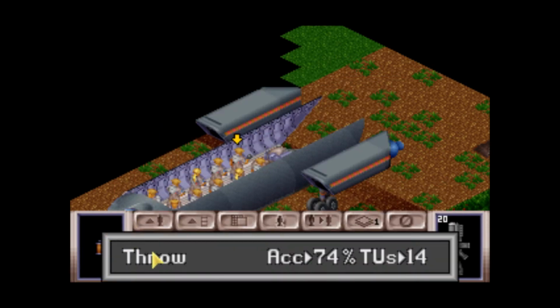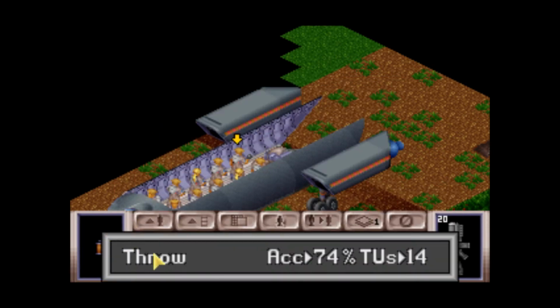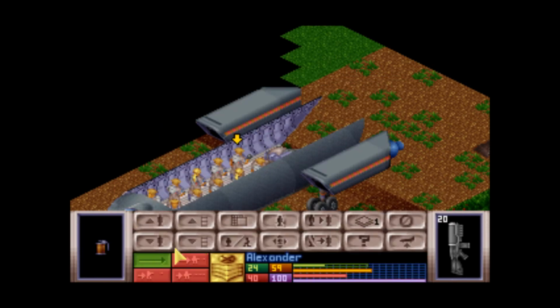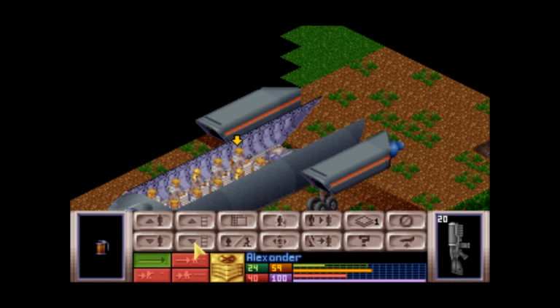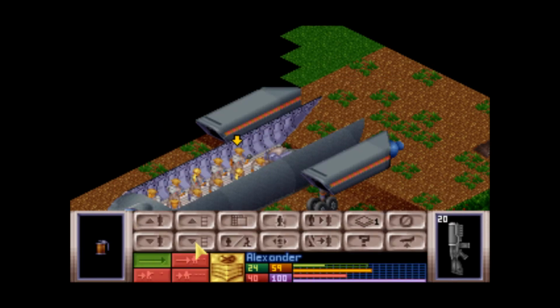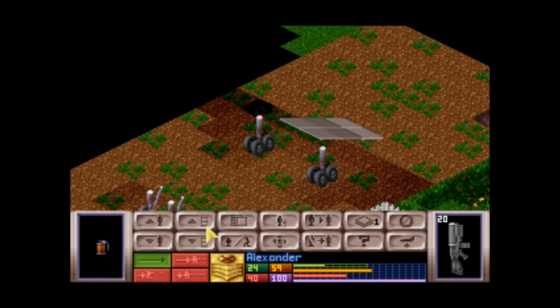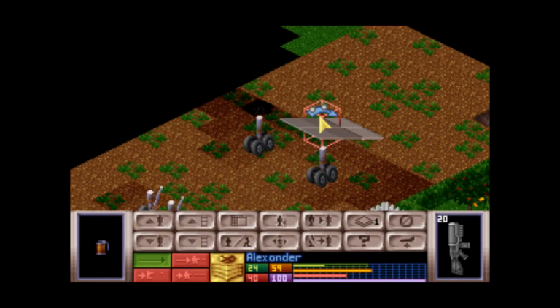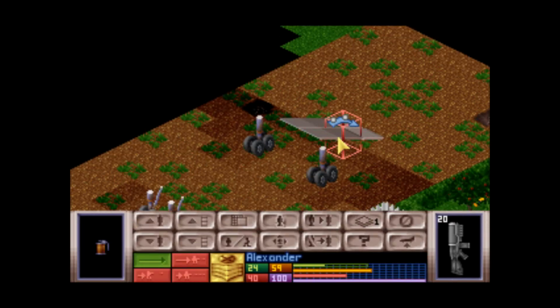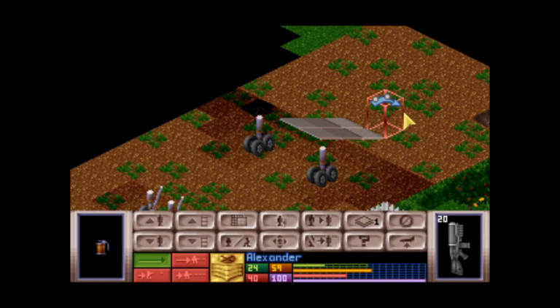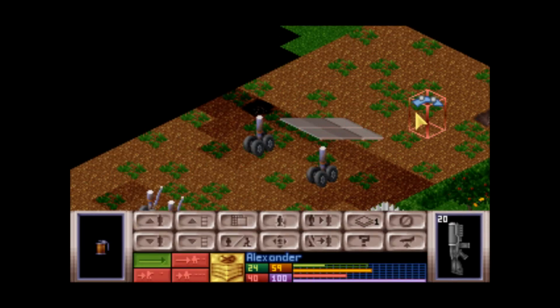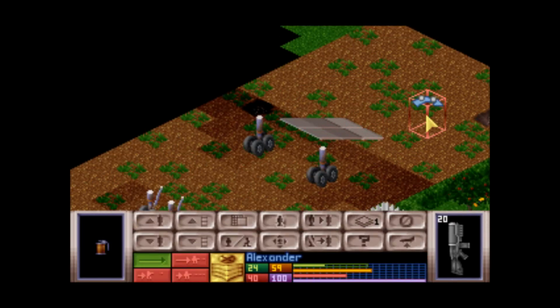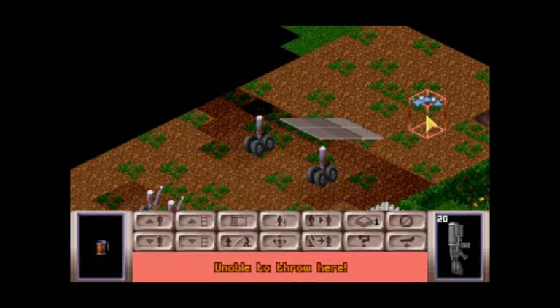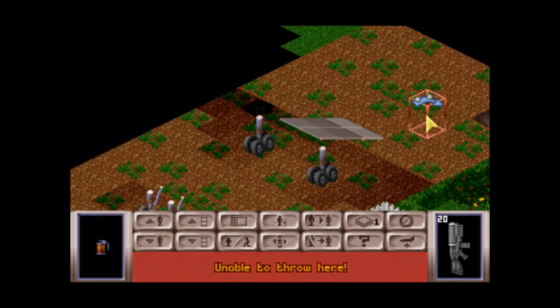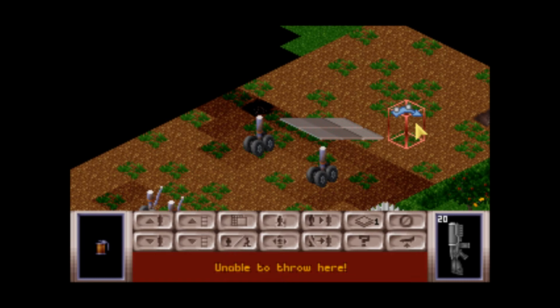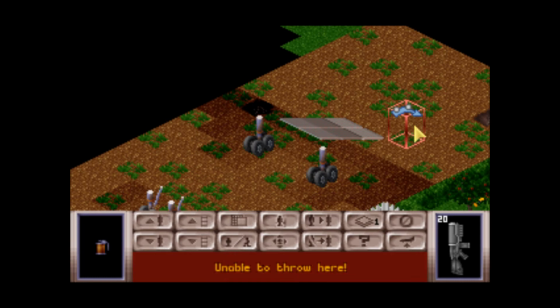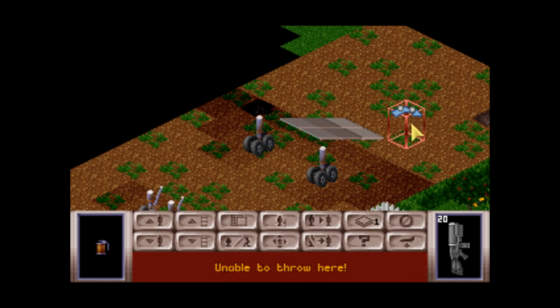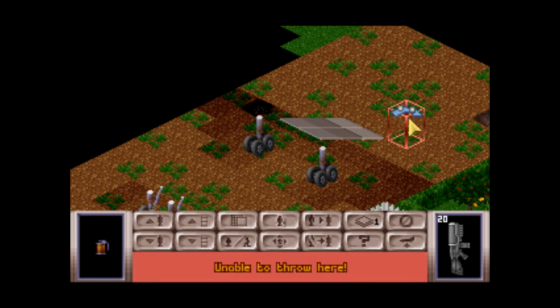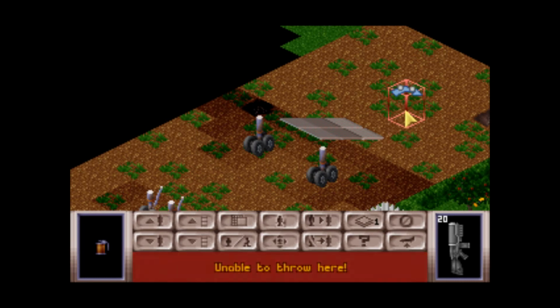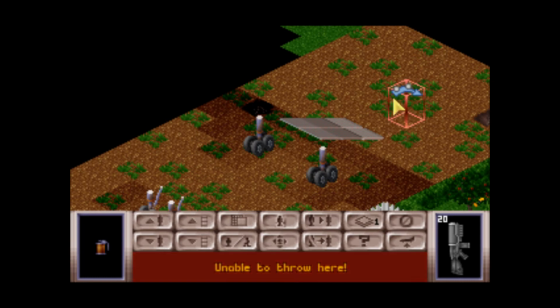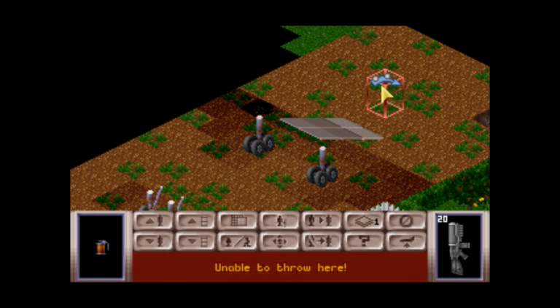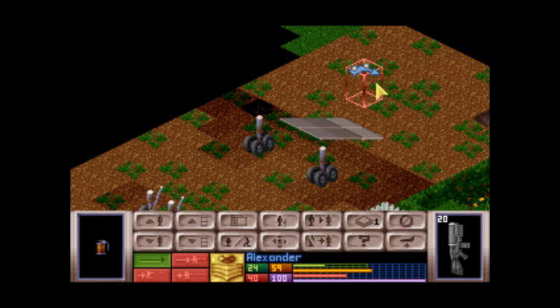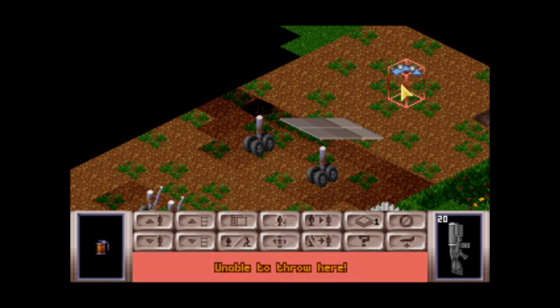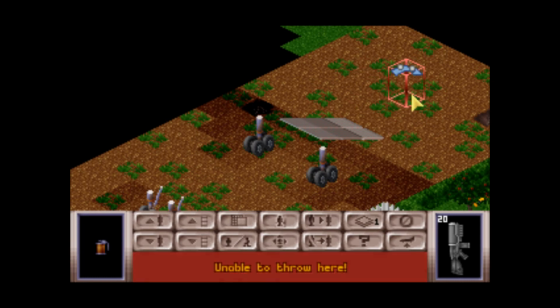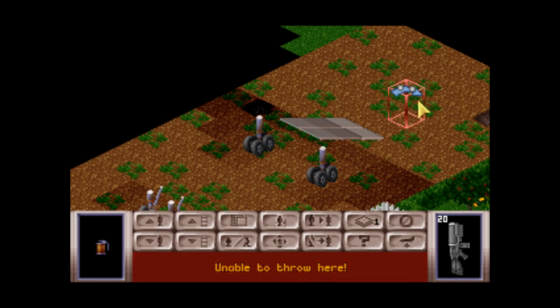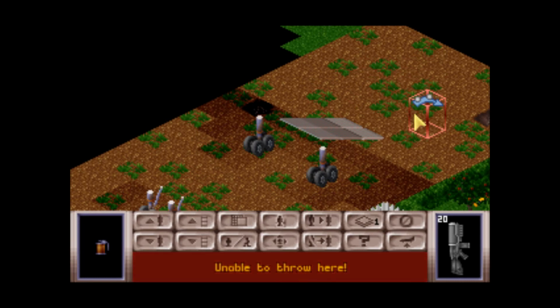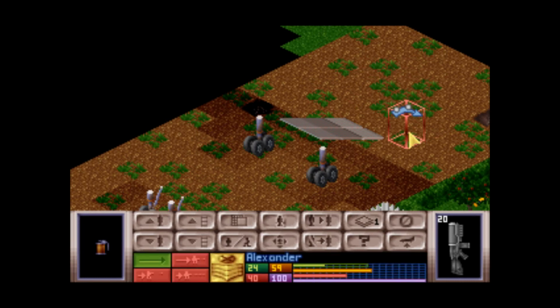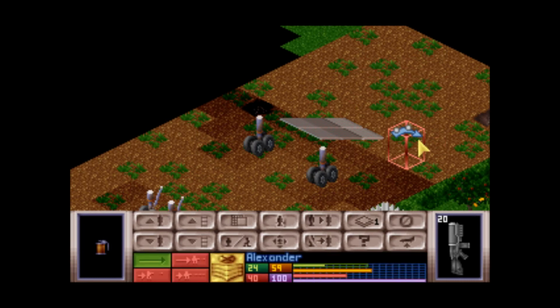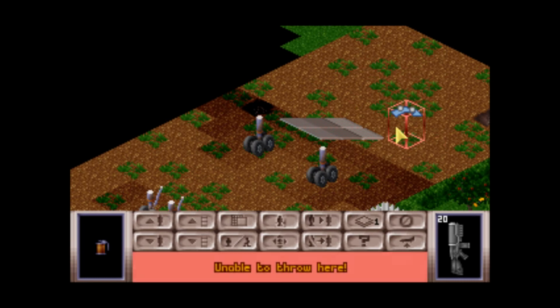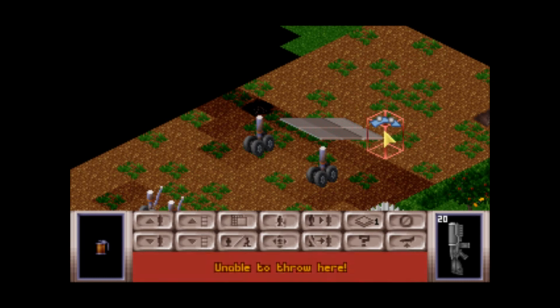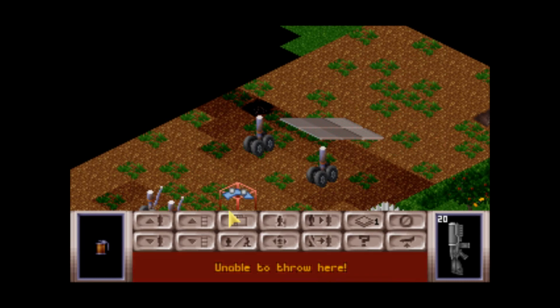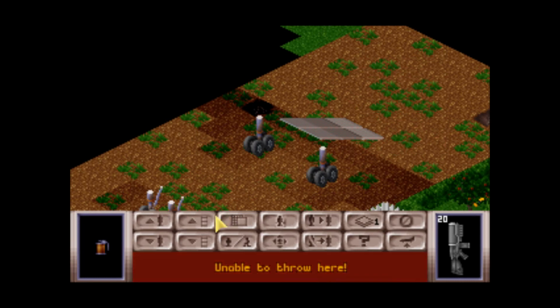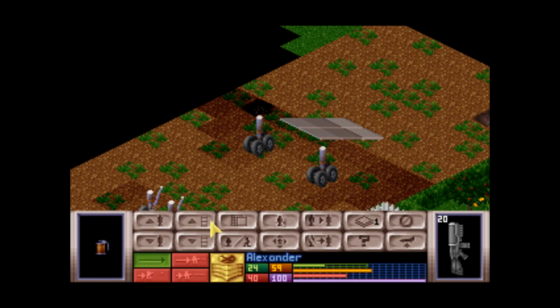I don't think you're able to throw out of your Sky Ranger from back here, because grenades actually have an arc to them in this game.